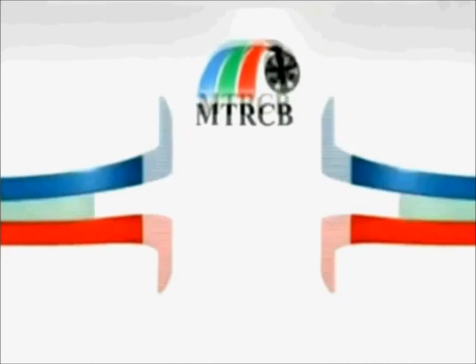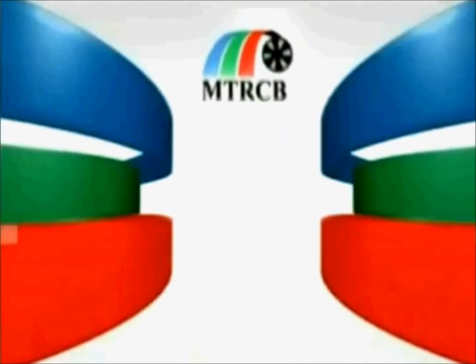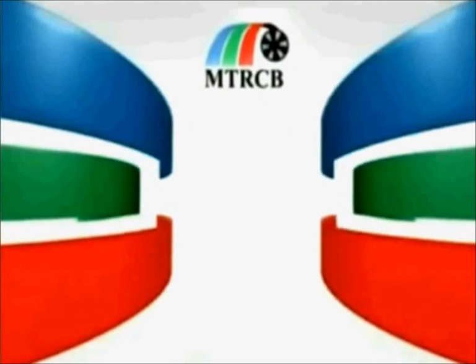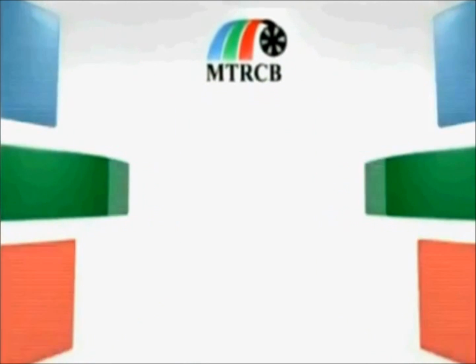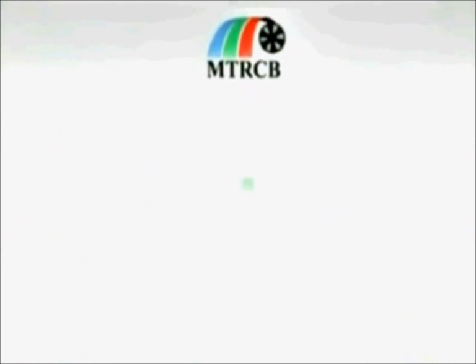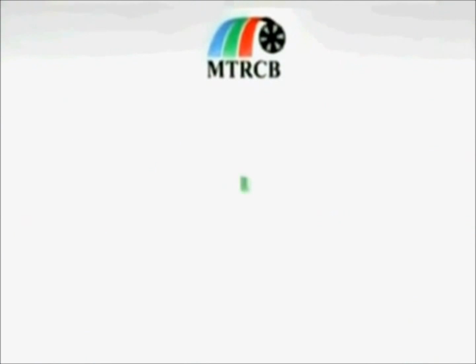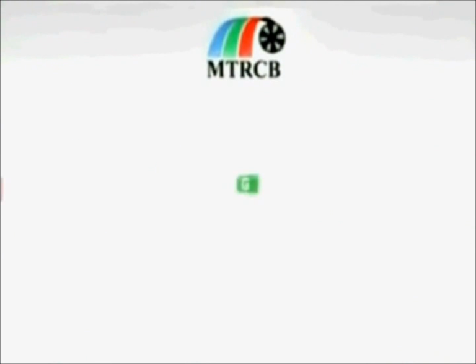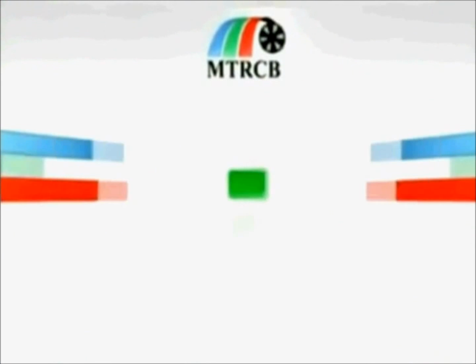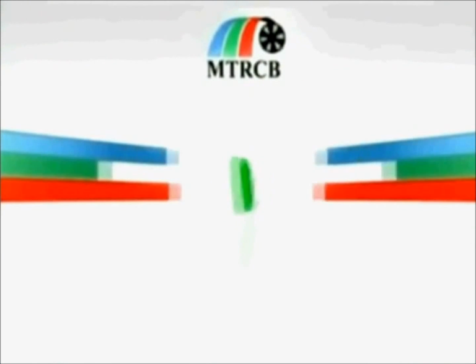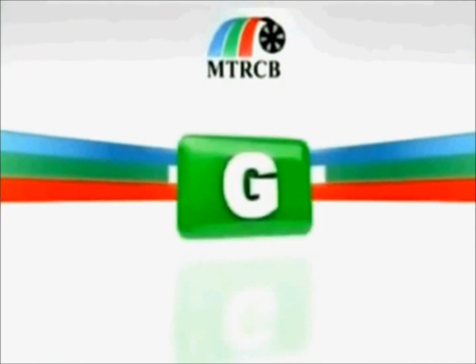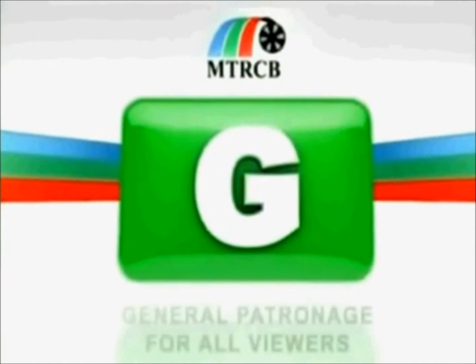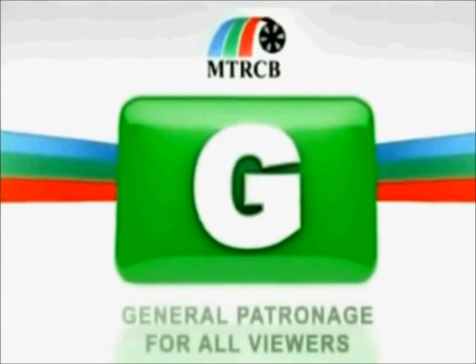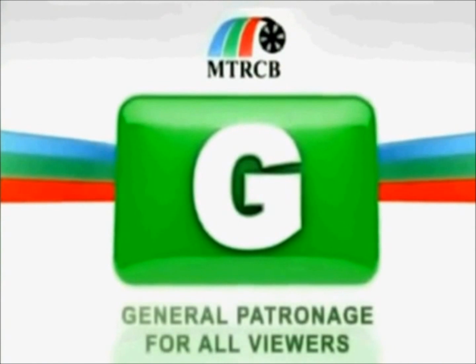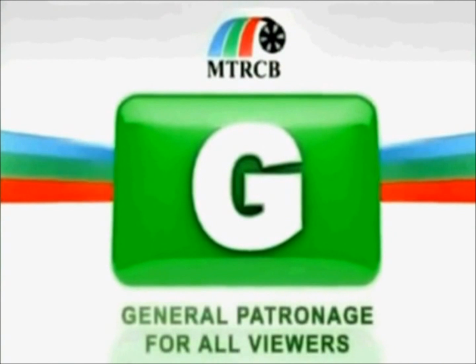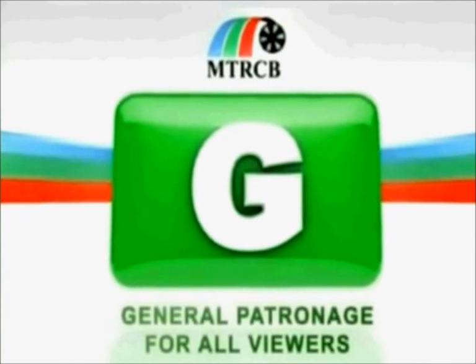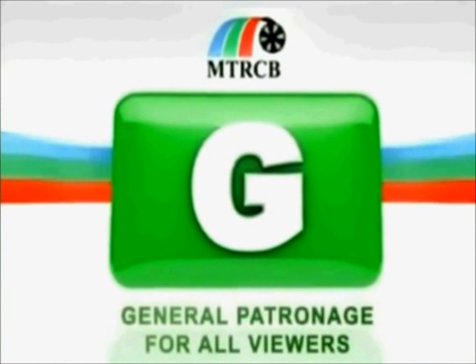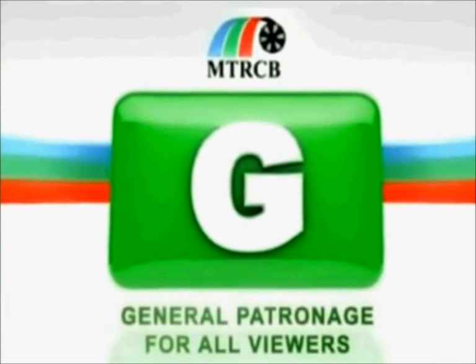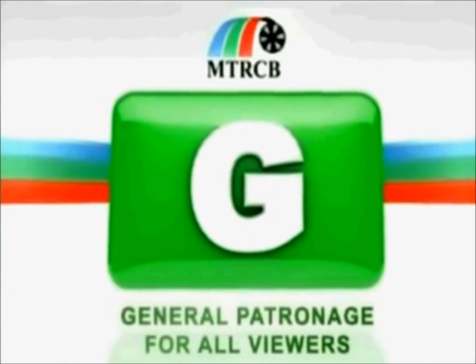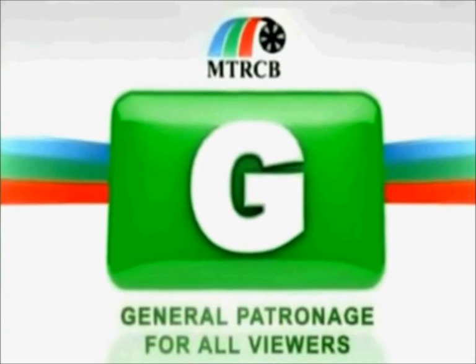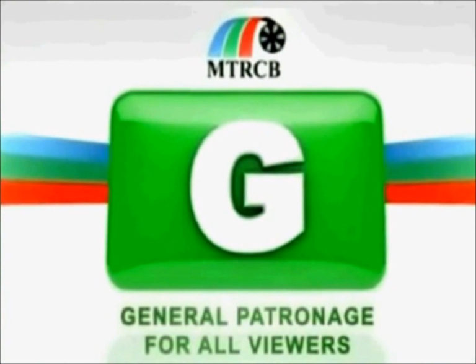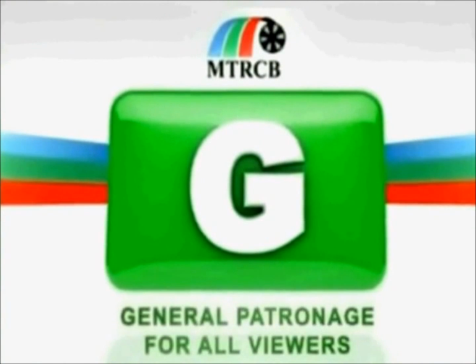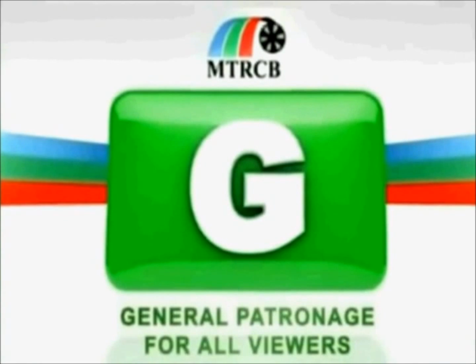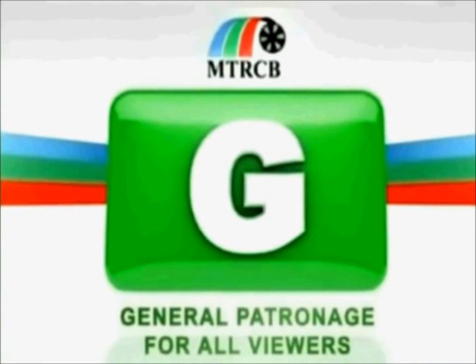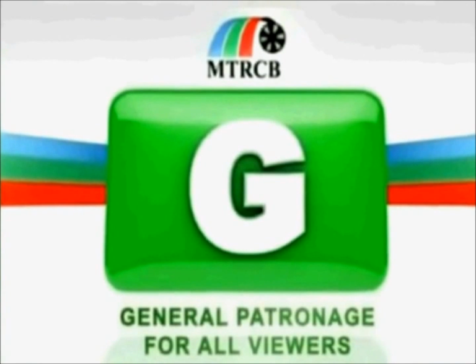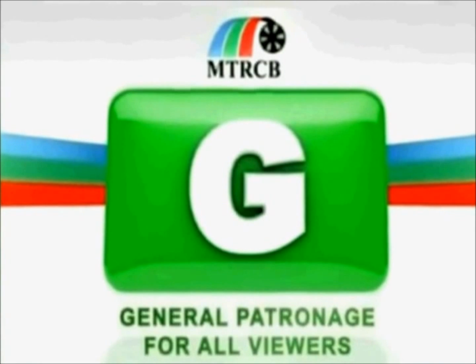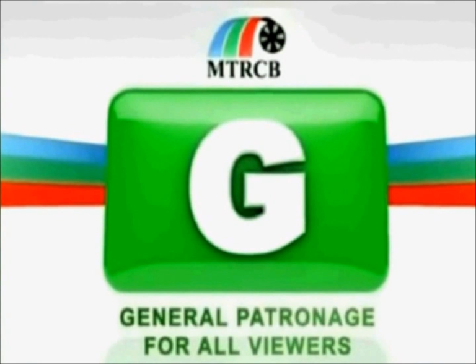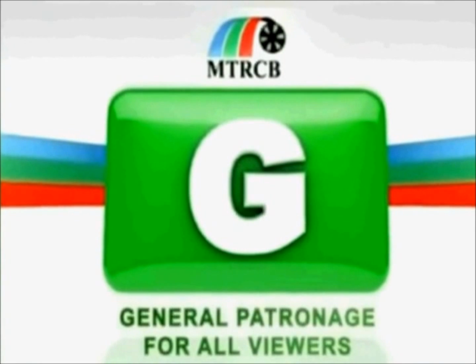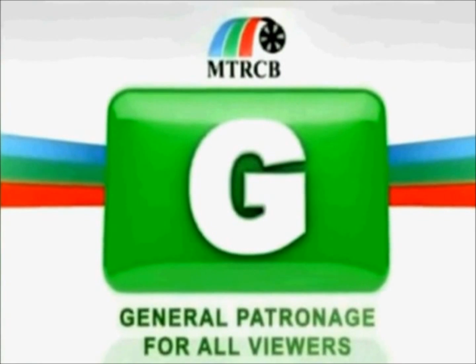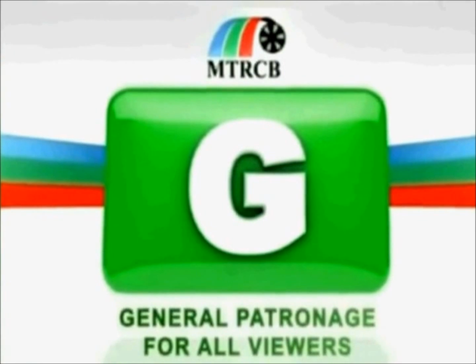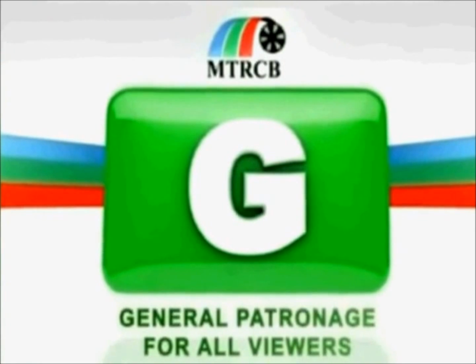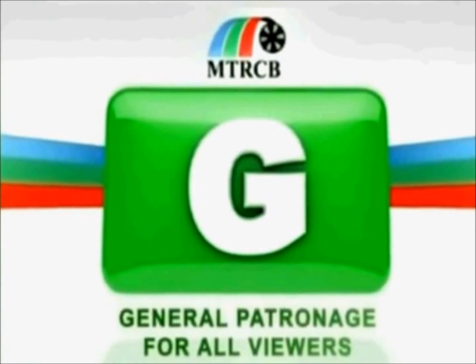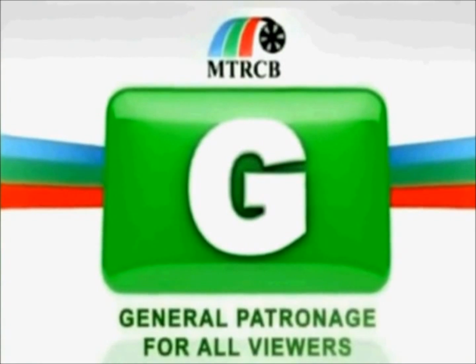The following program is rated G. It is suitable for all audiences.